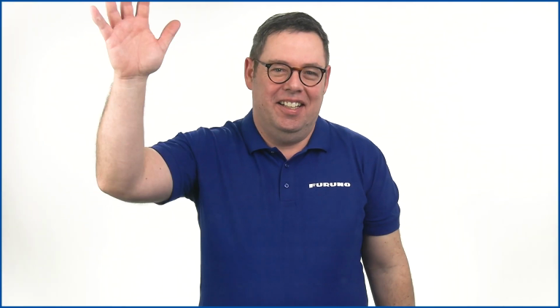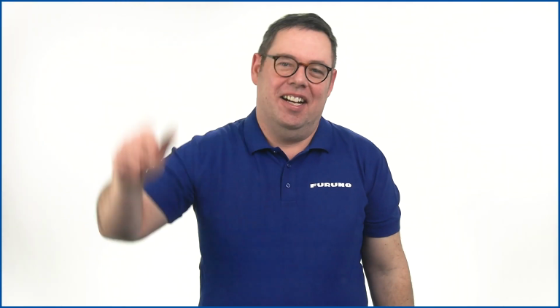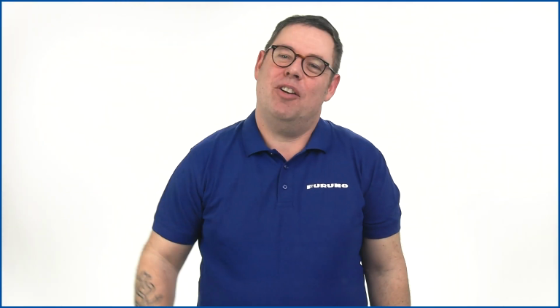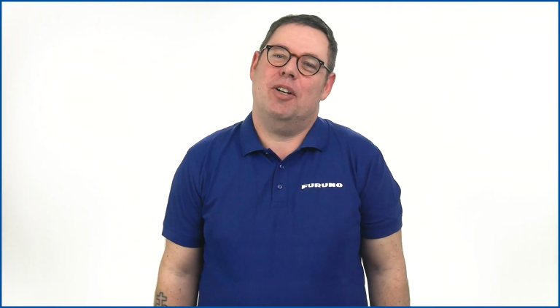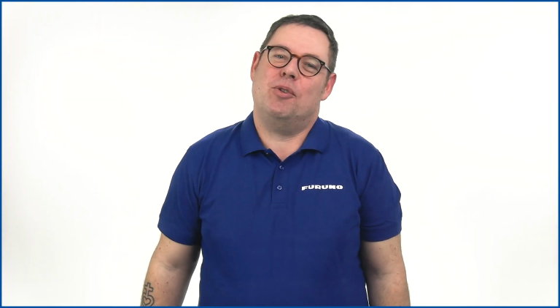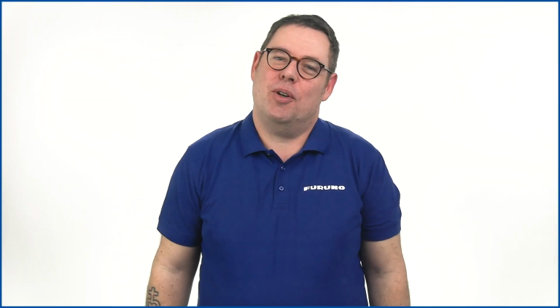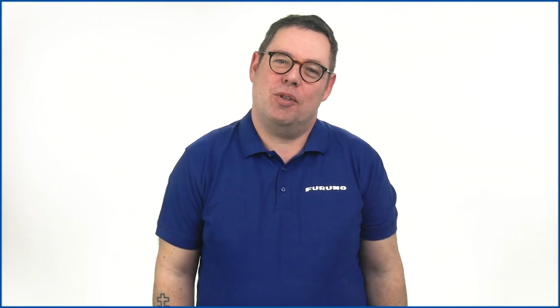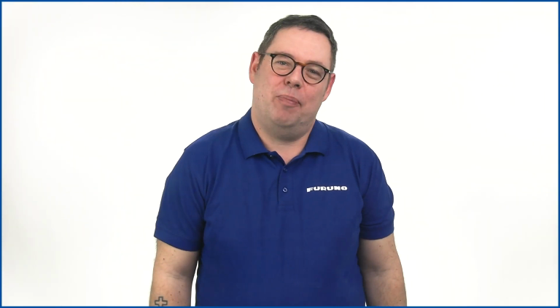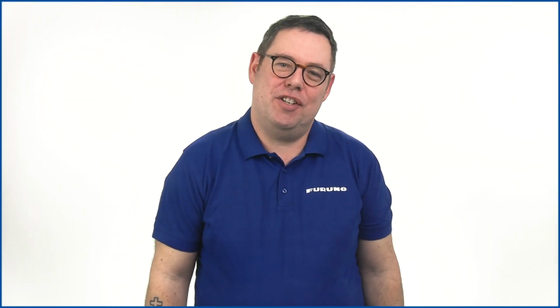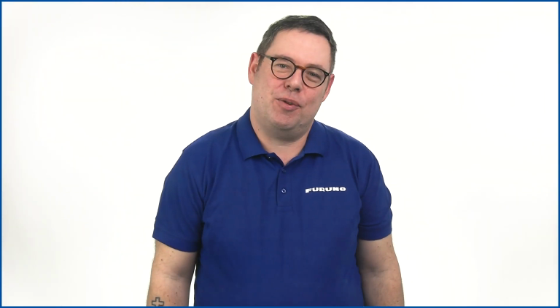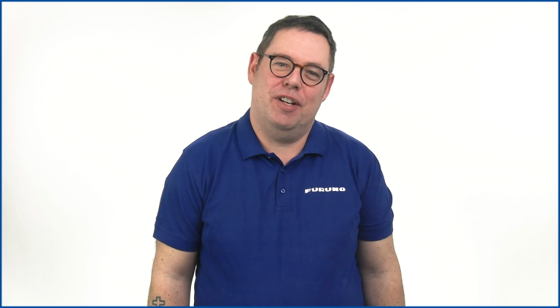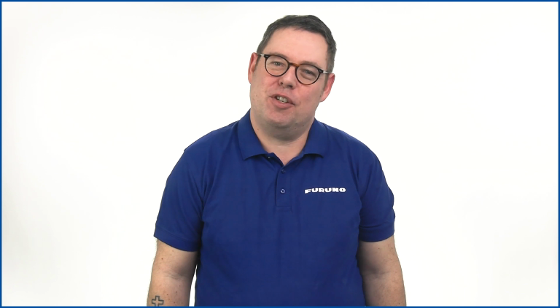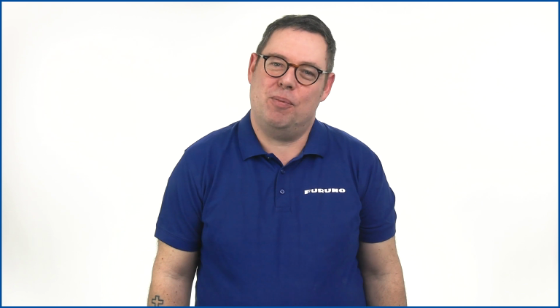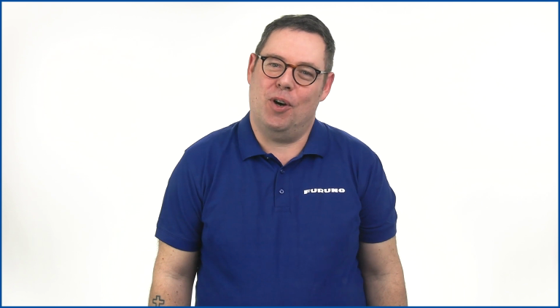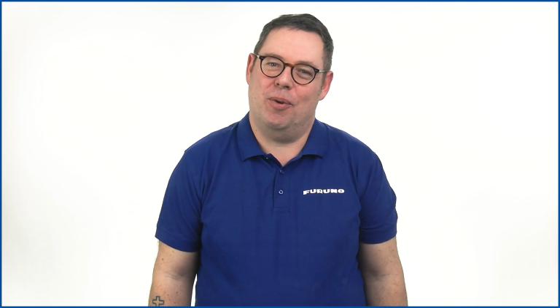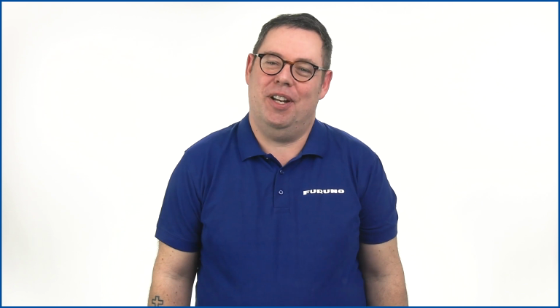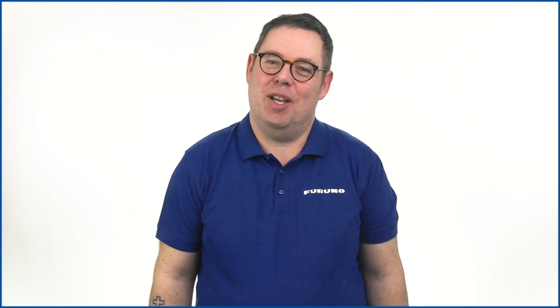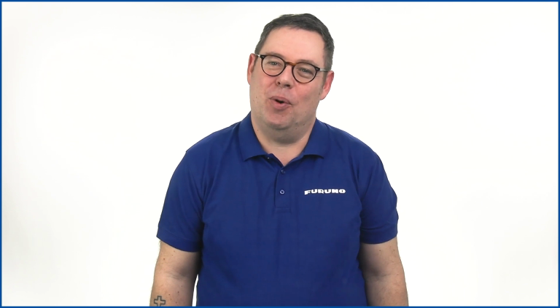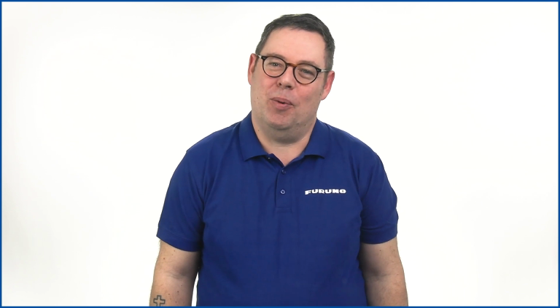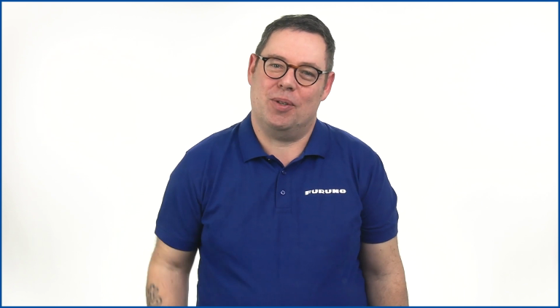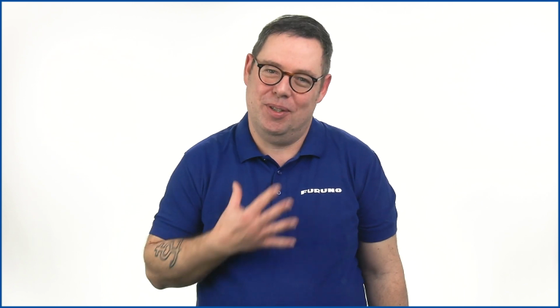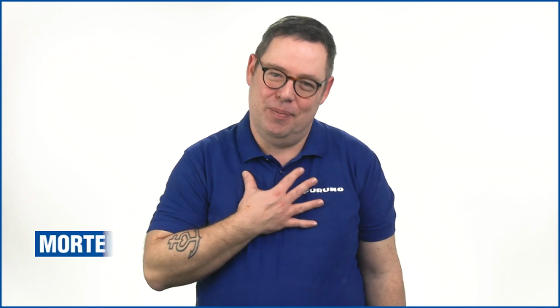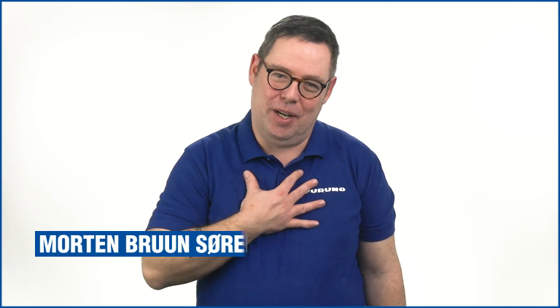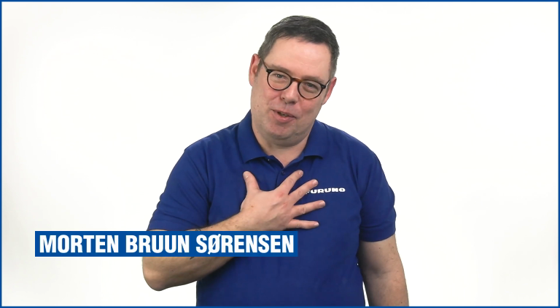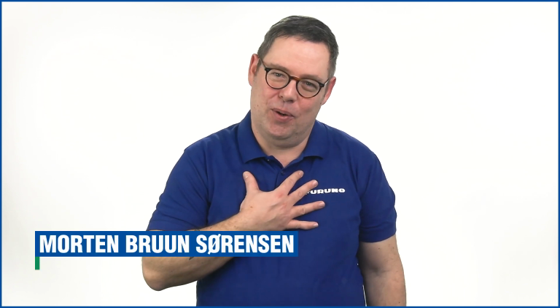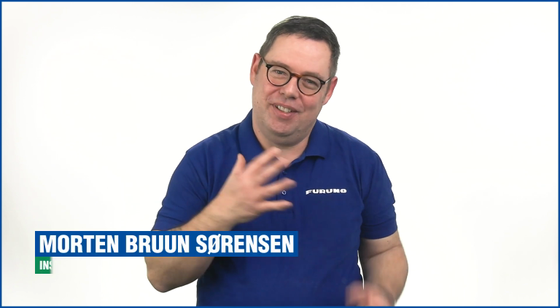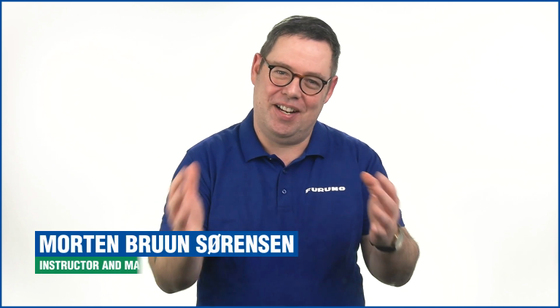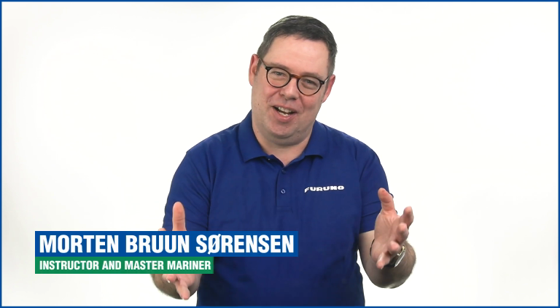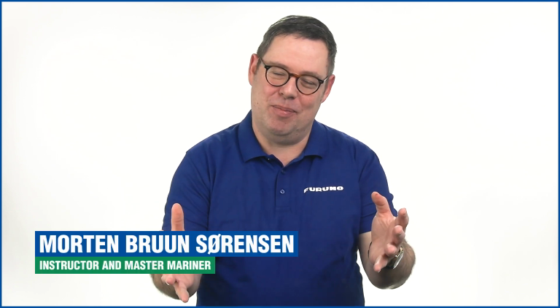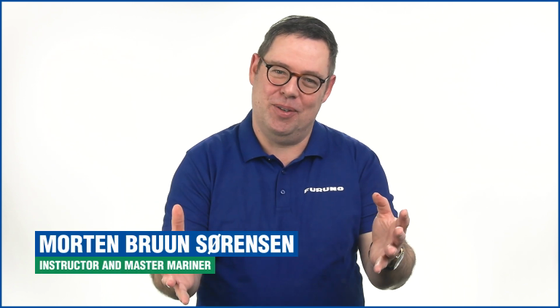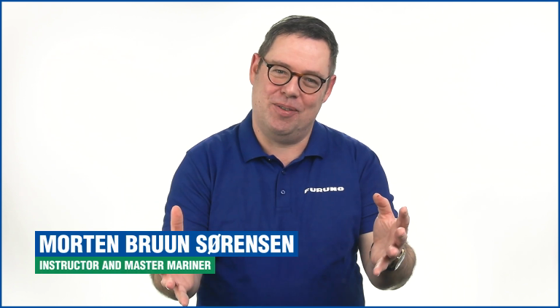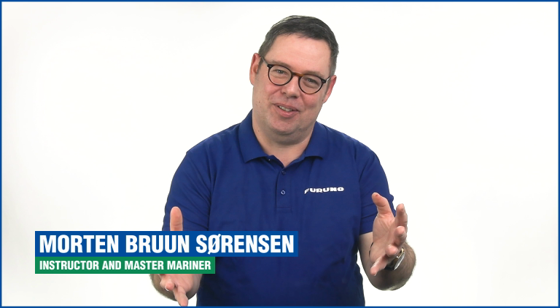Hi and welcome to the course Basic Training for Ships Operating in Polar Waters. My name is Morten and I will be your instructor.